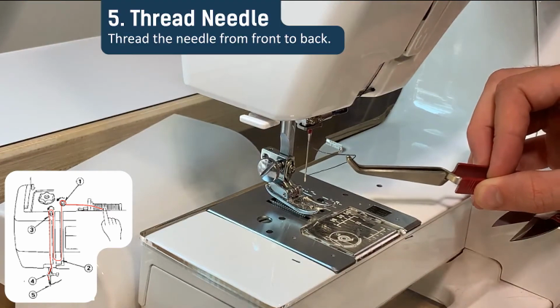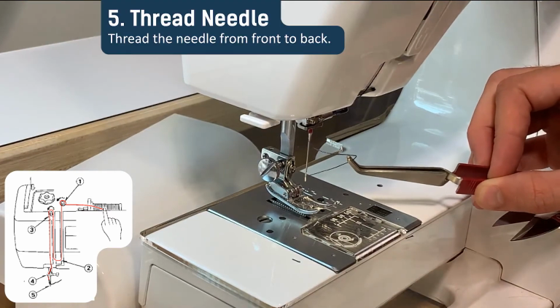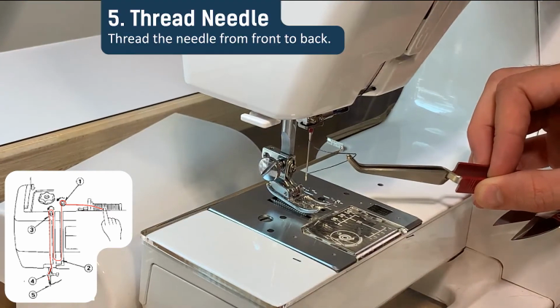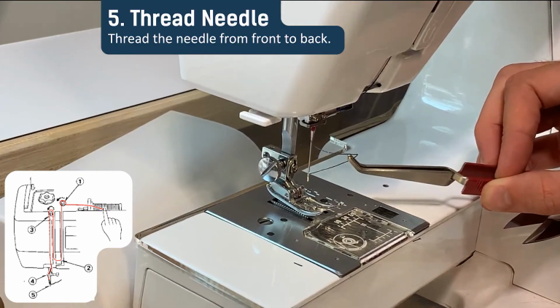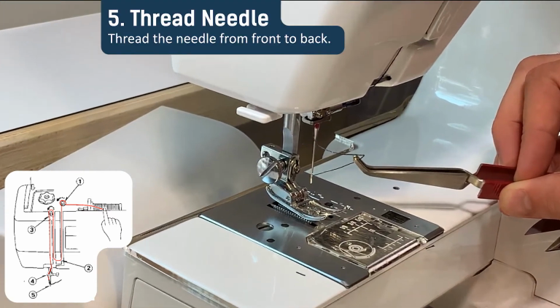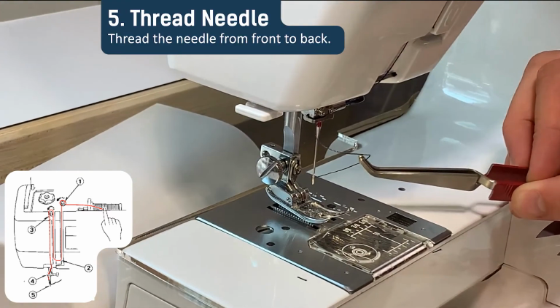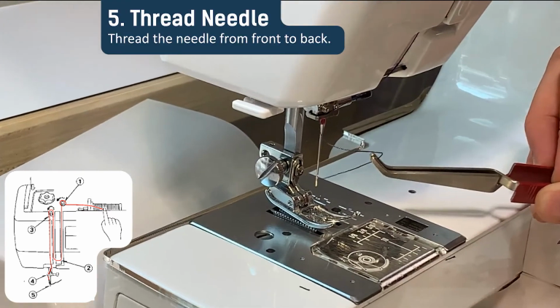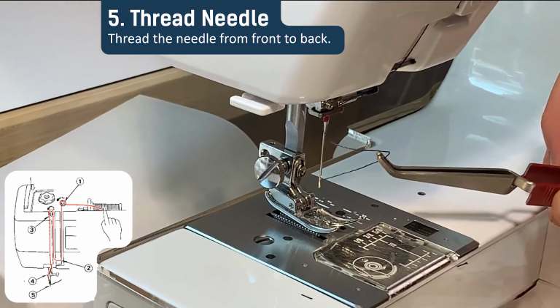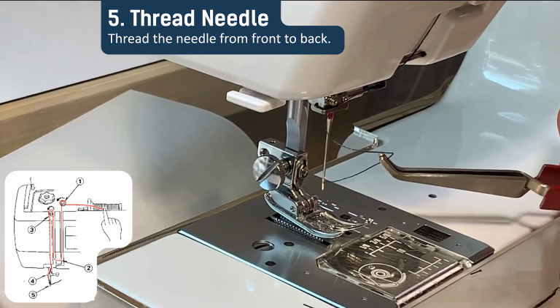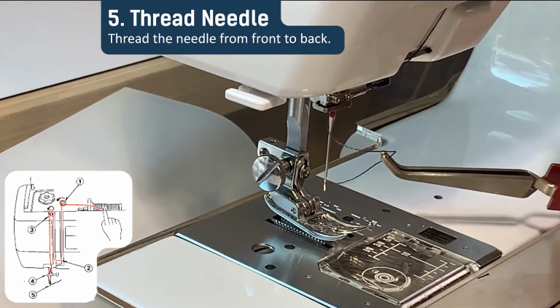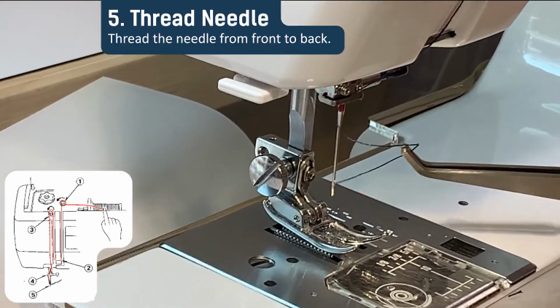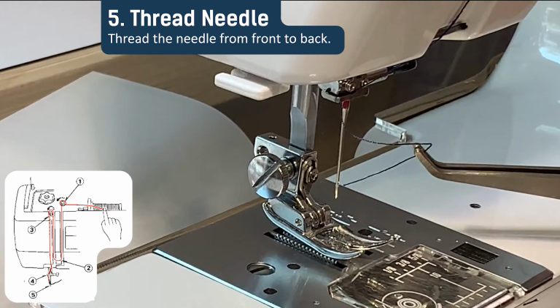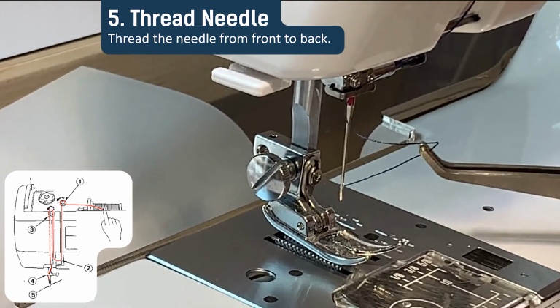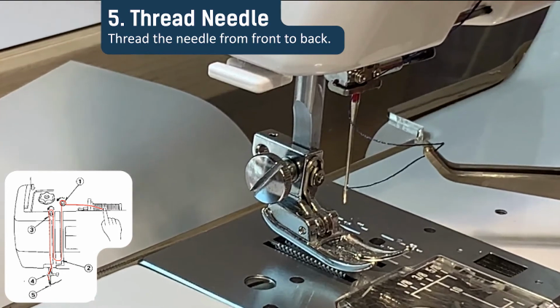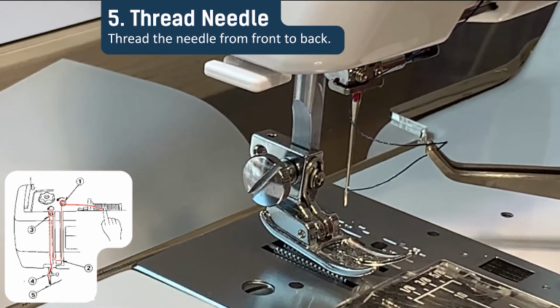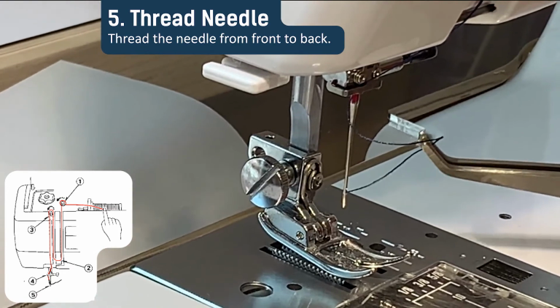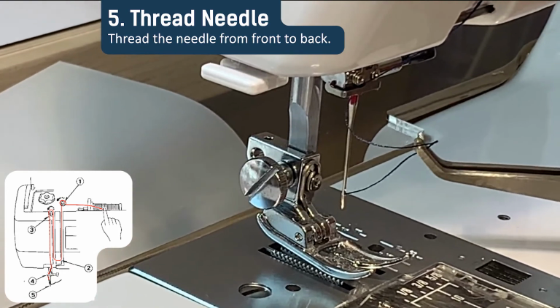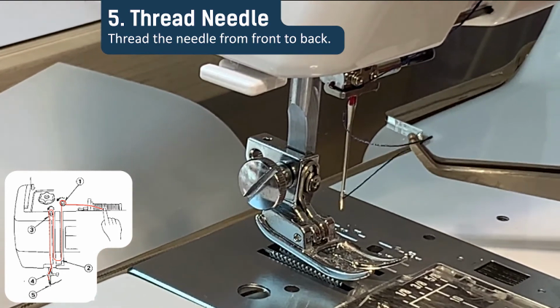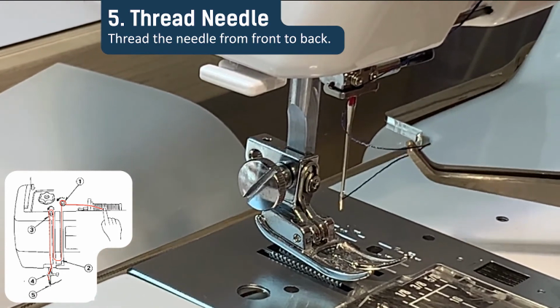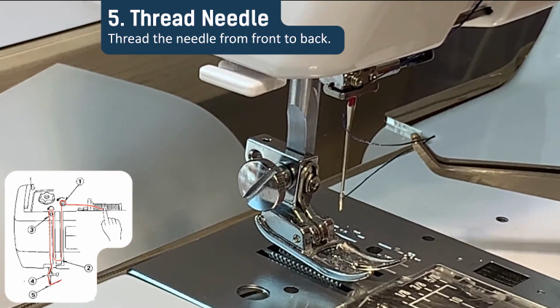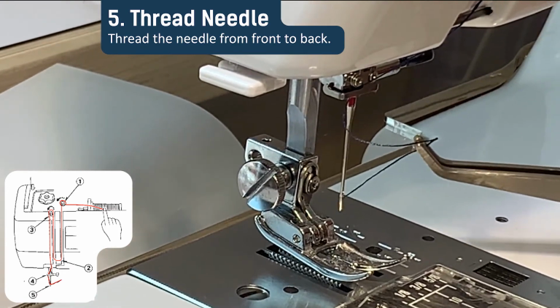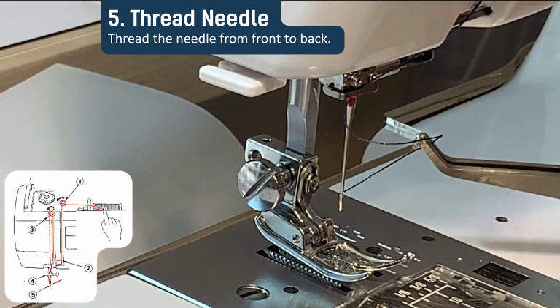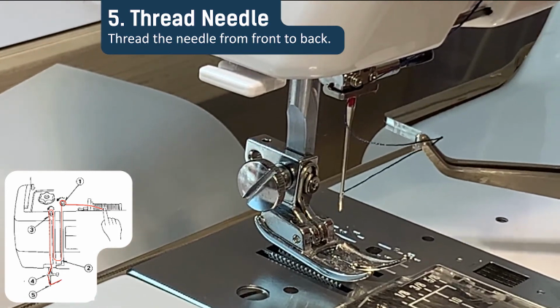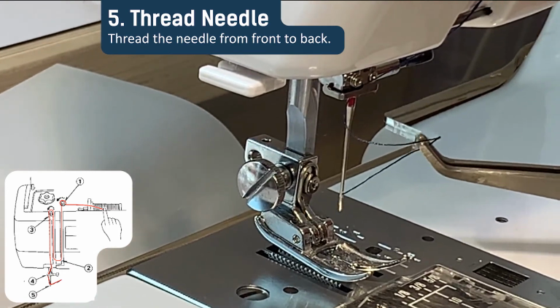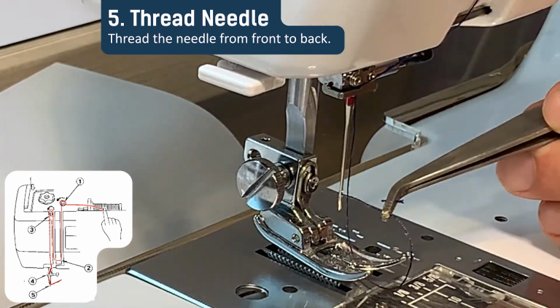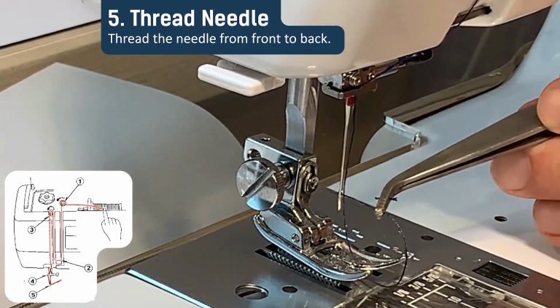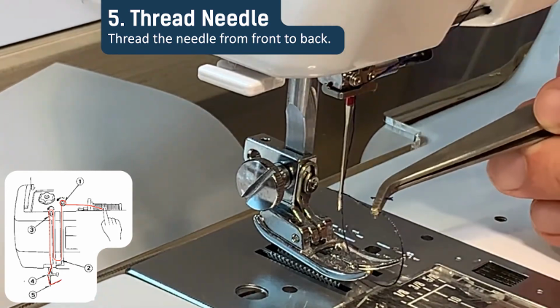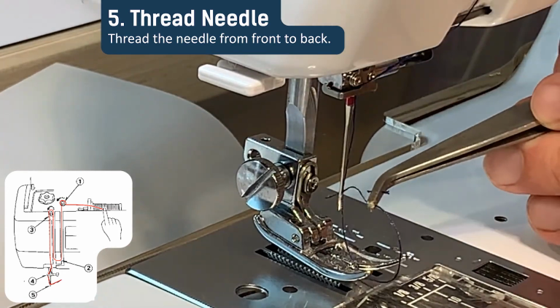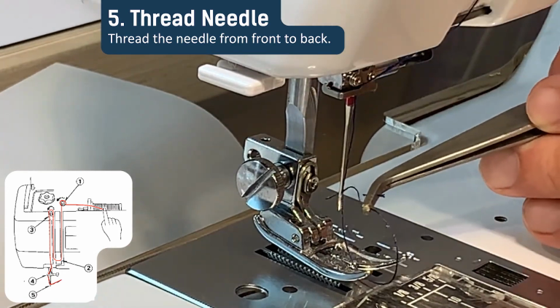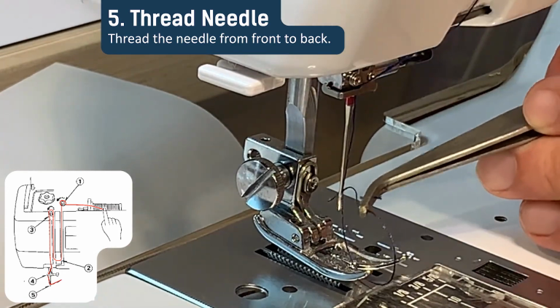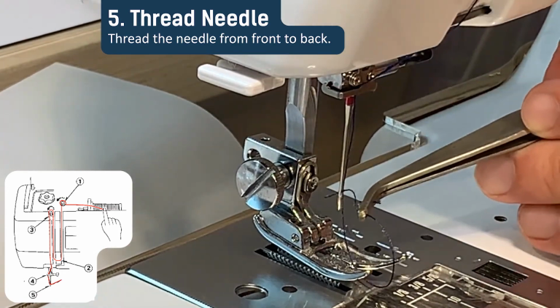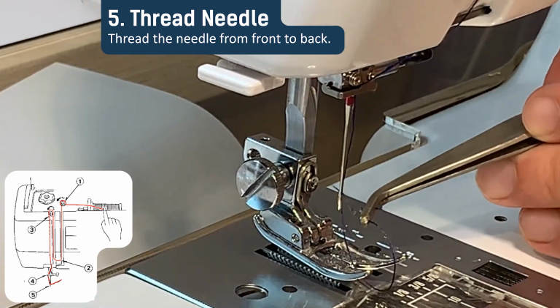Finally, thread the needle from front to back and then draw a few inches of thread and lay it to the side.